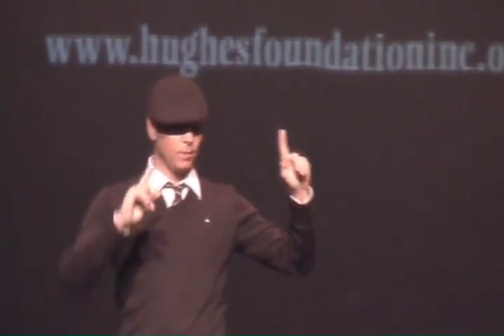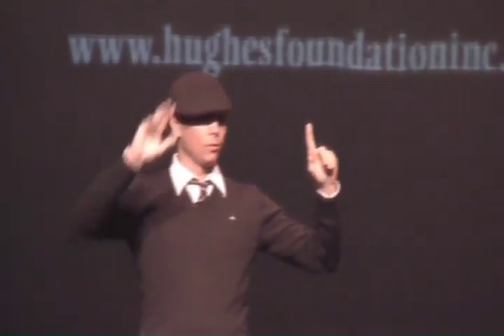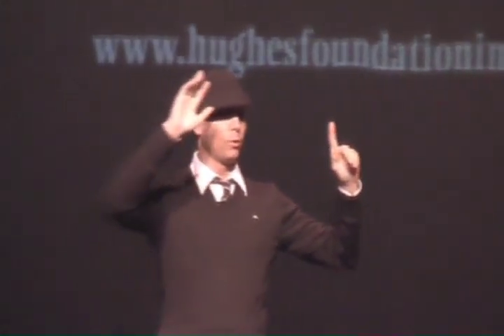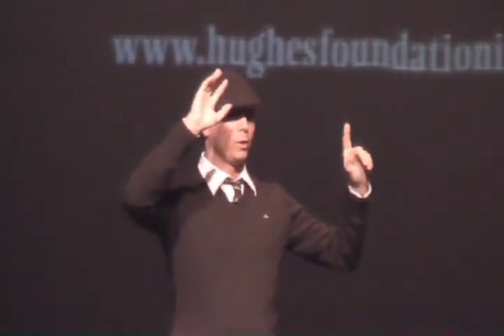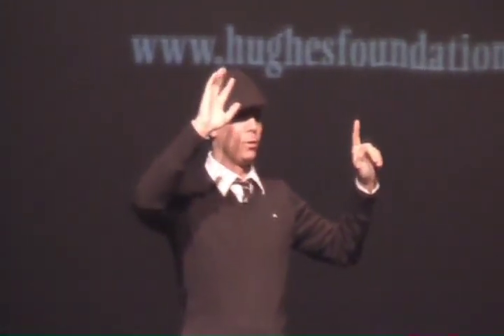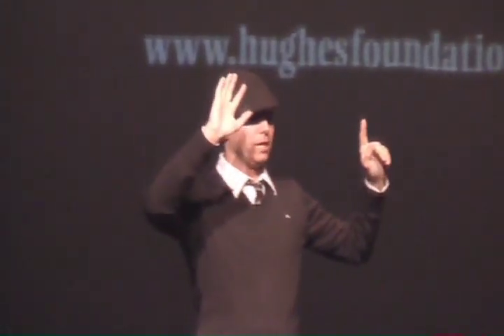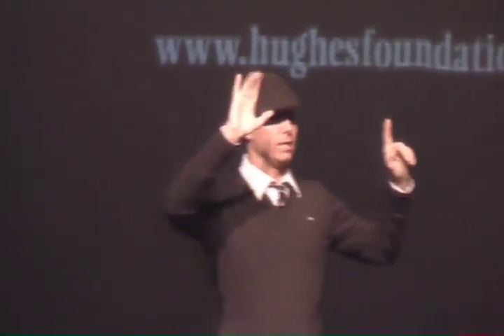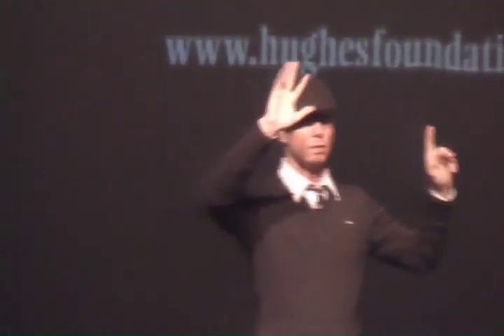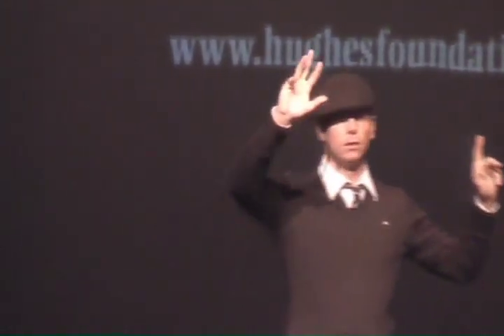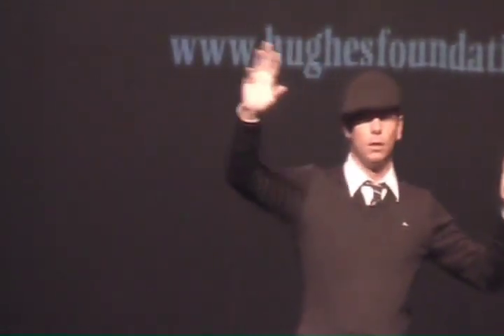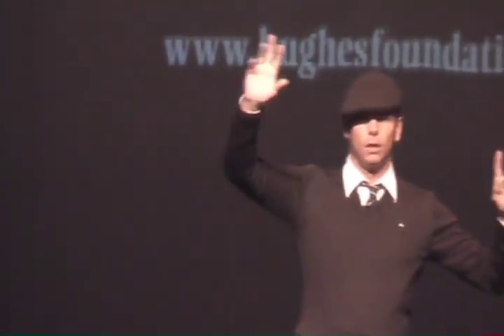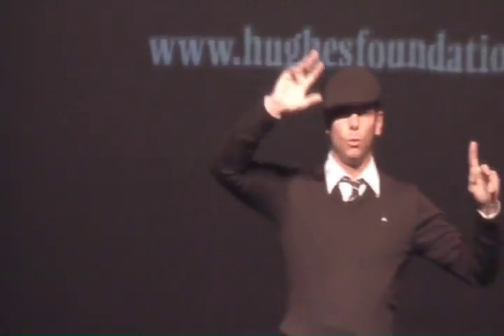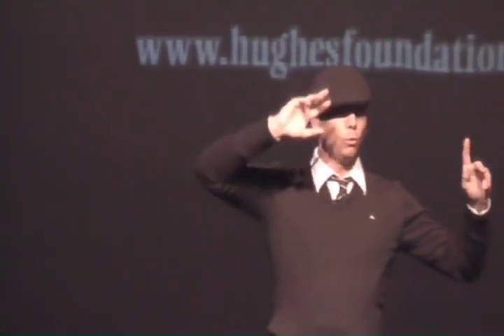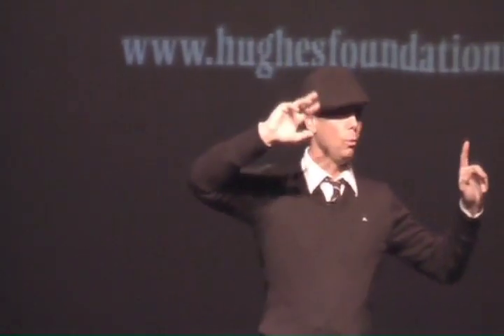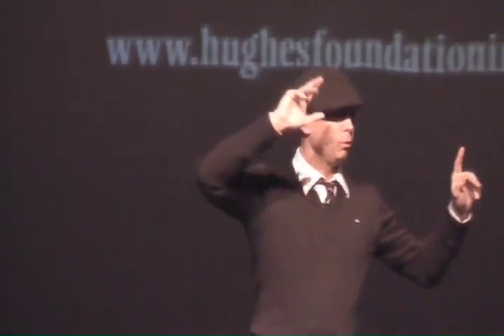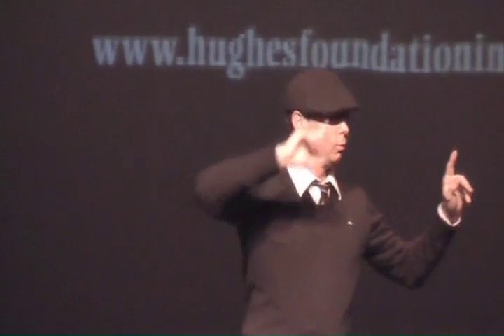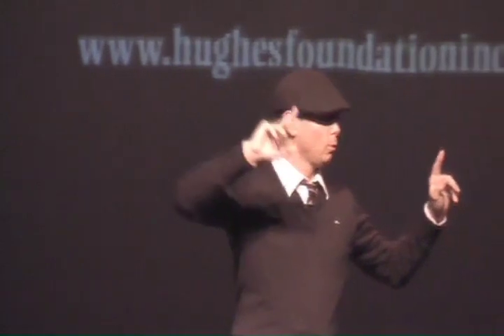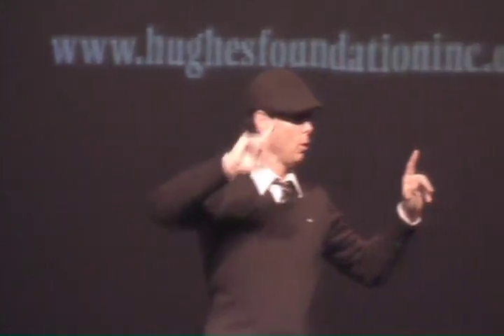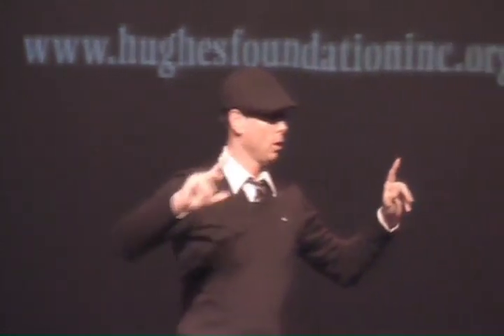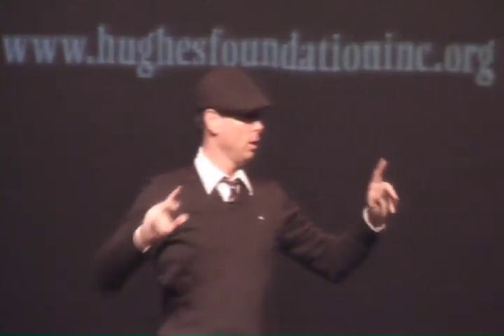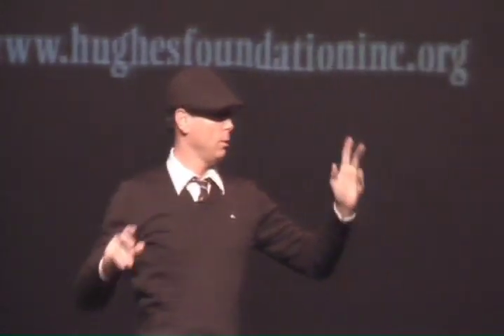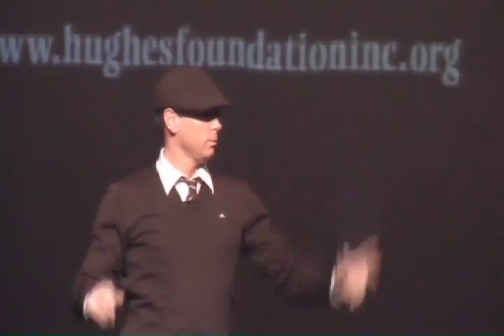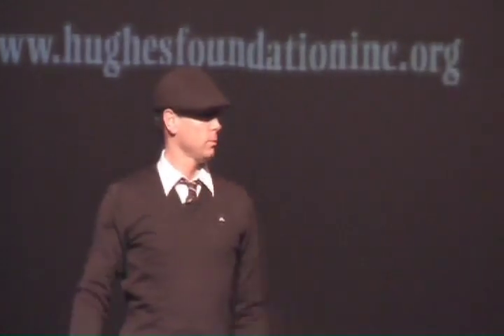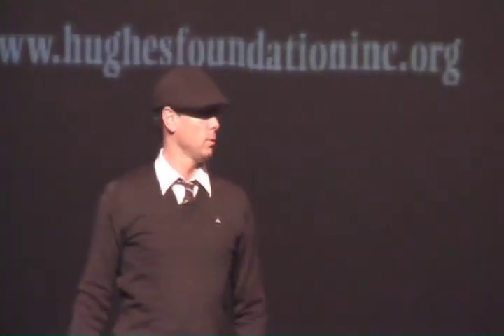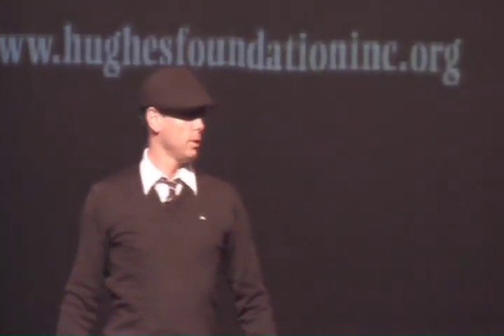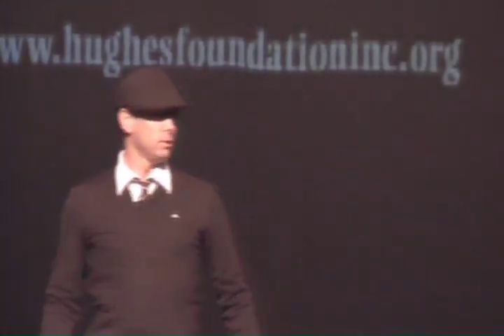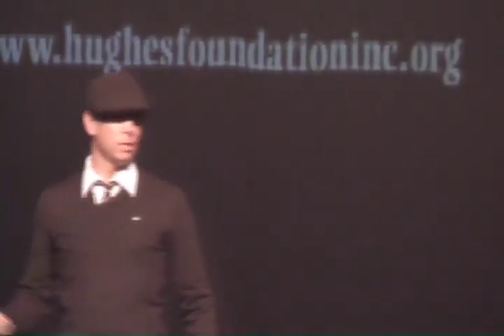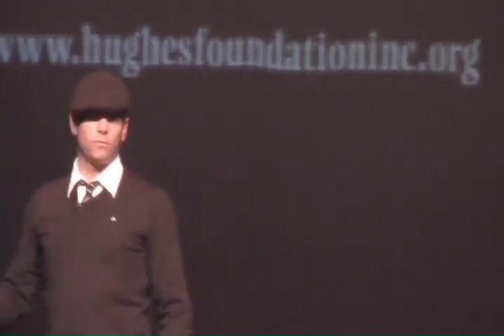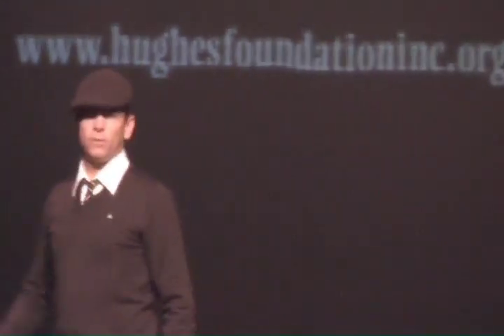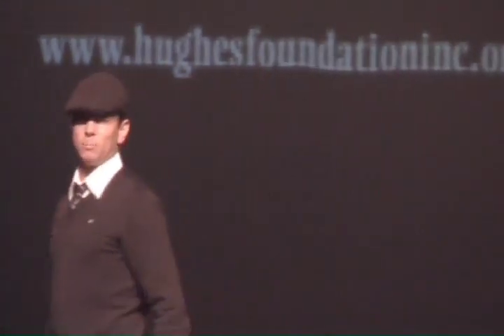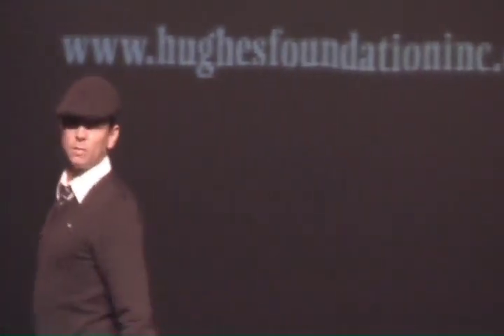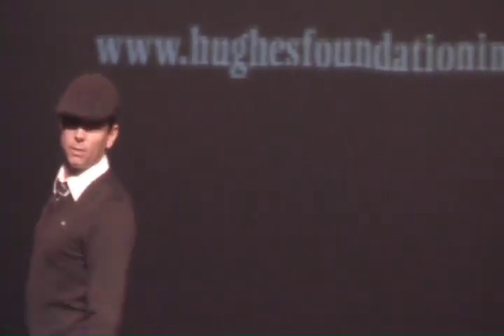How many of you know what World AIDS Day is? December 1st, Ms. Smith.